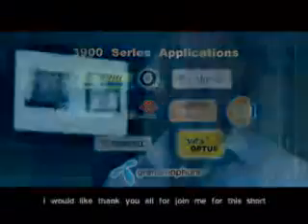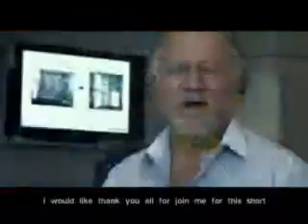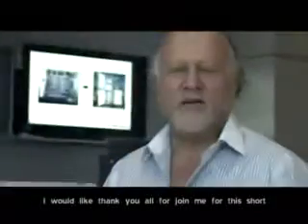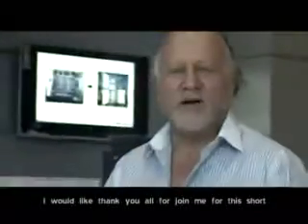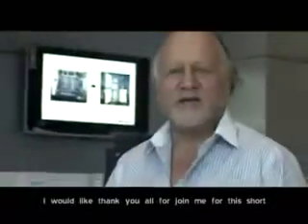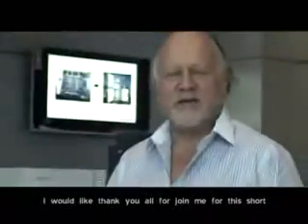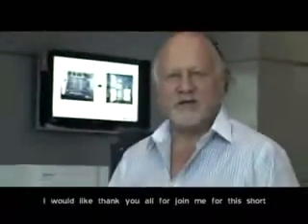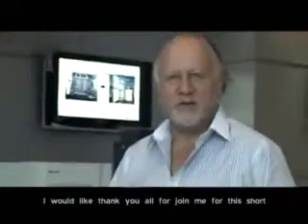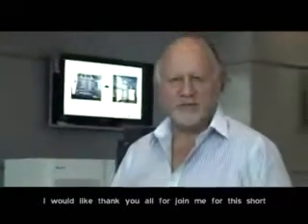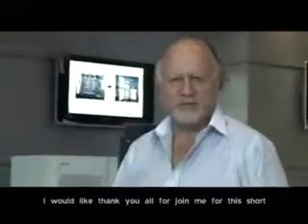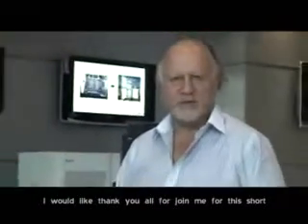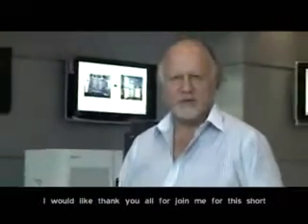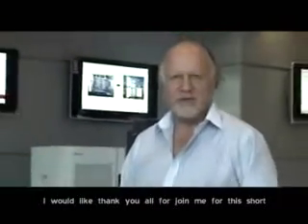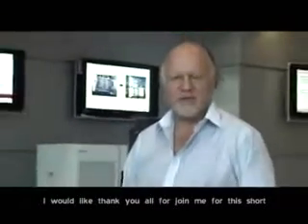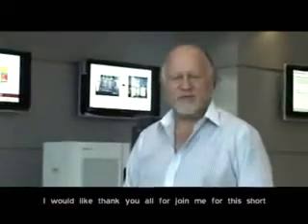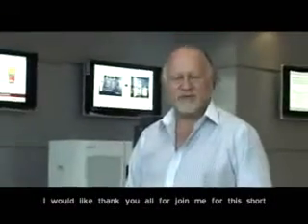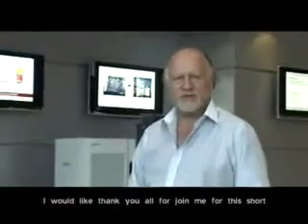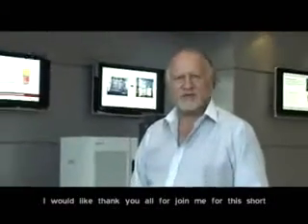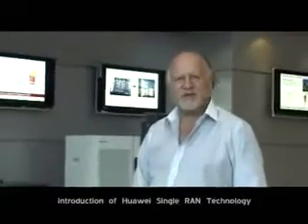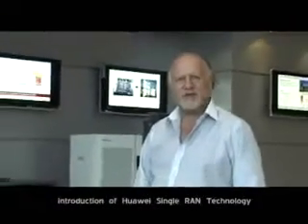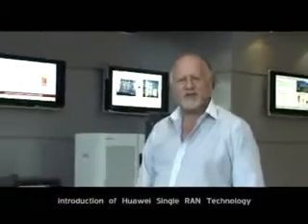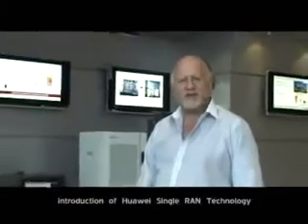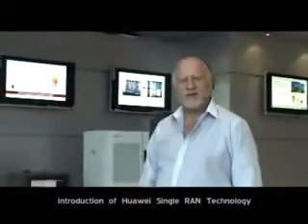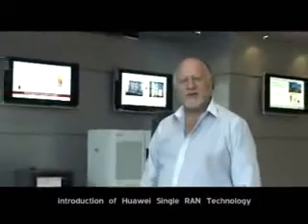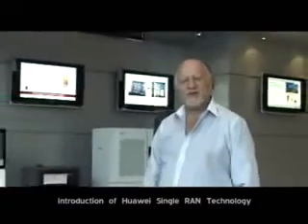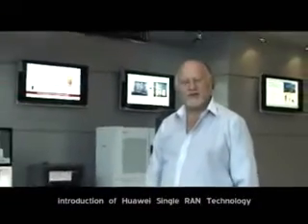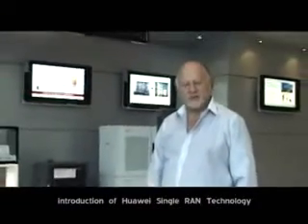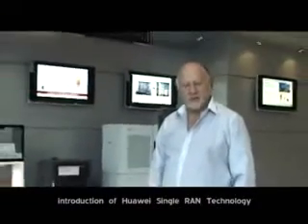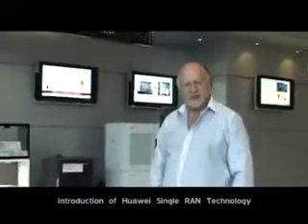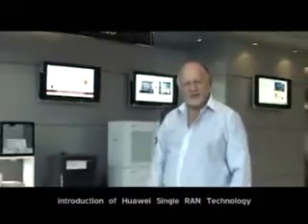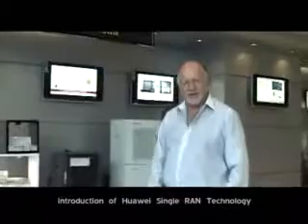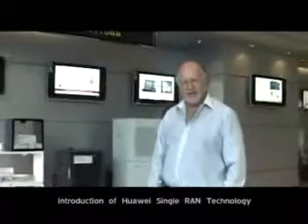I would like to thank you all for joining me for this short introduction to Huawei's single RAN technology.